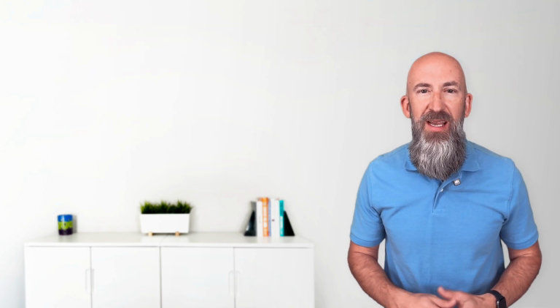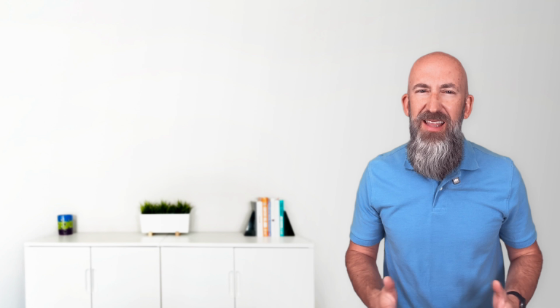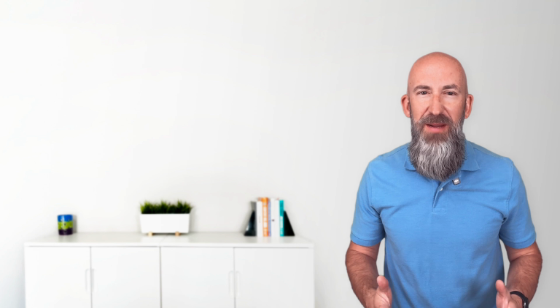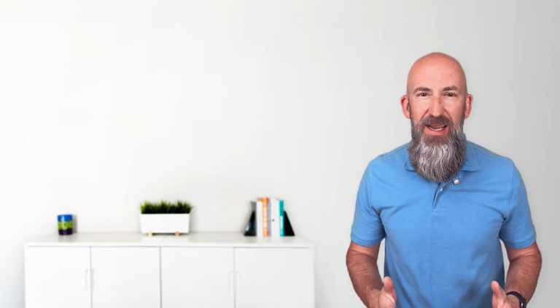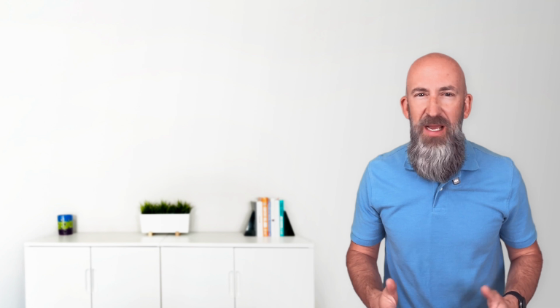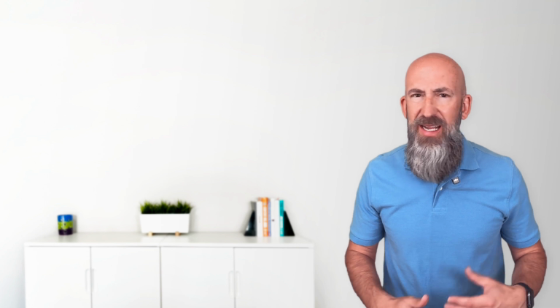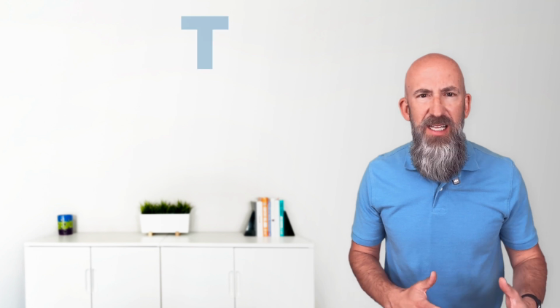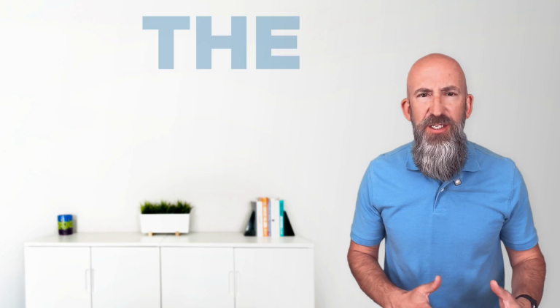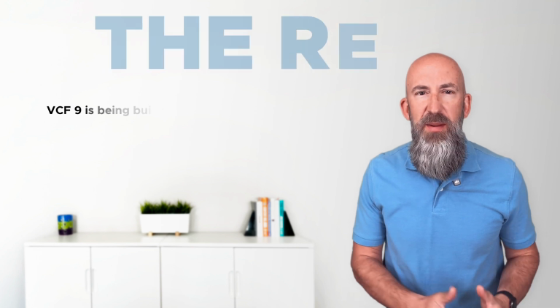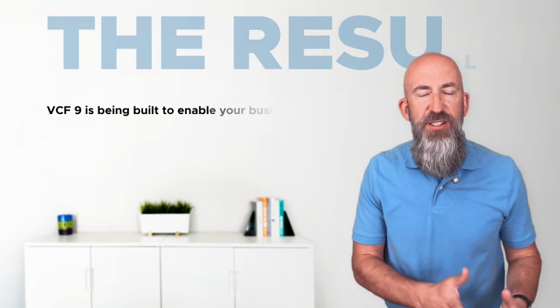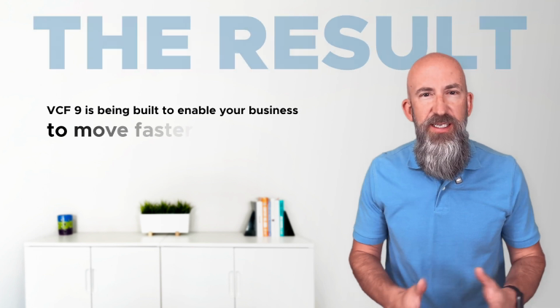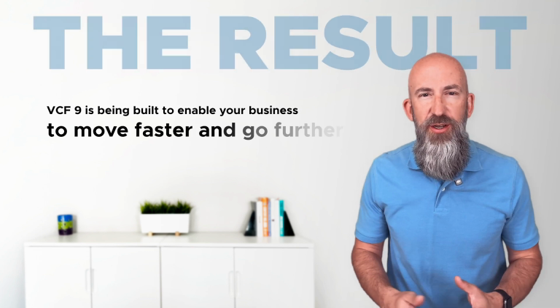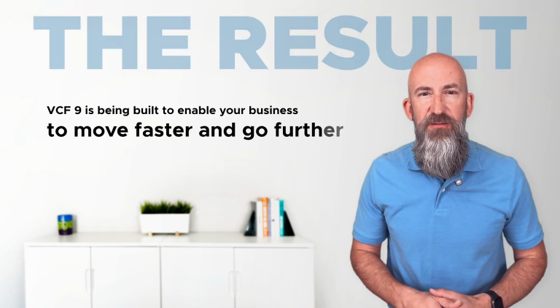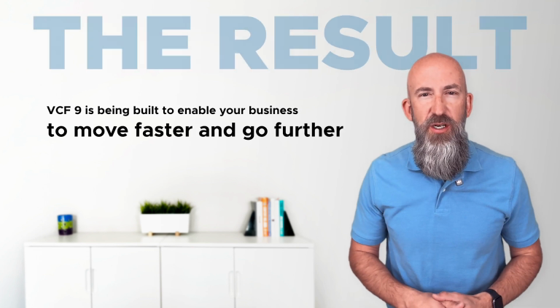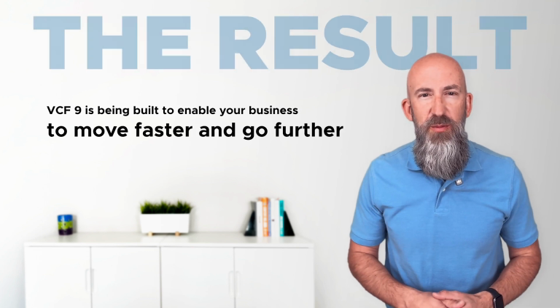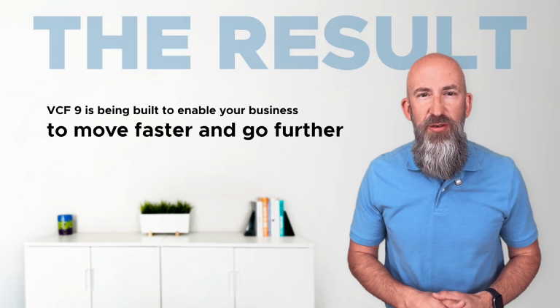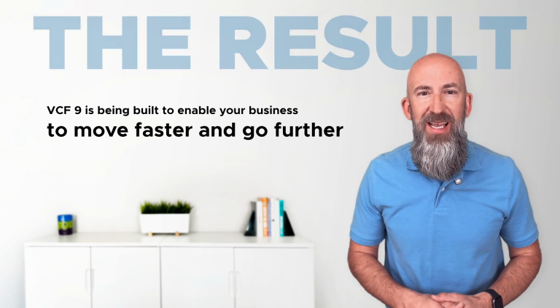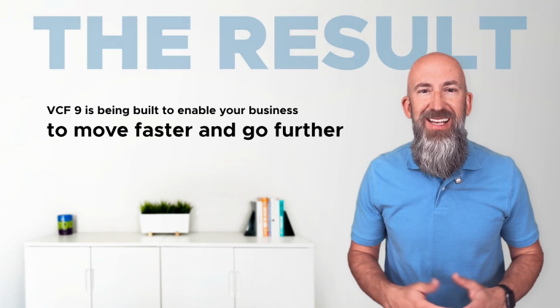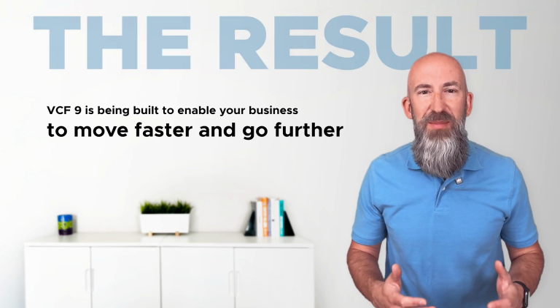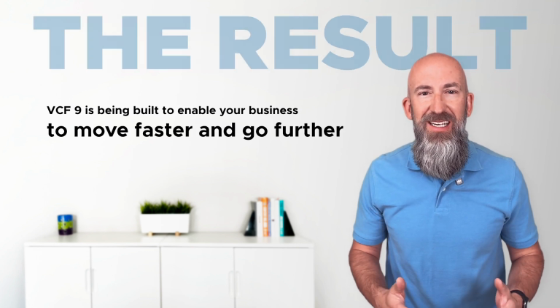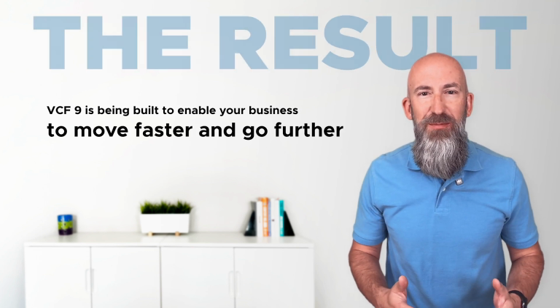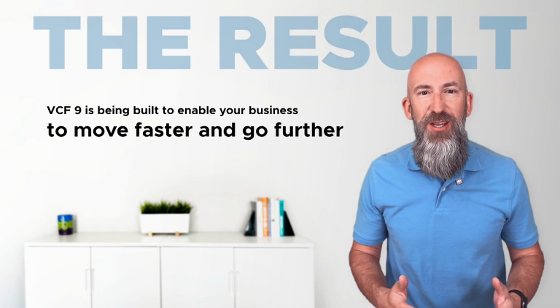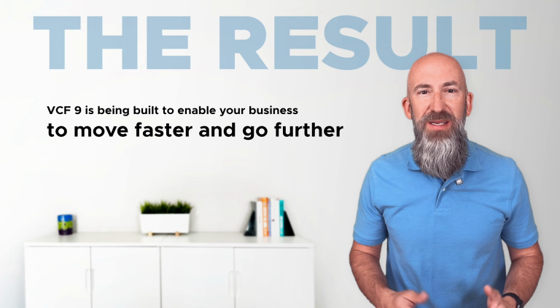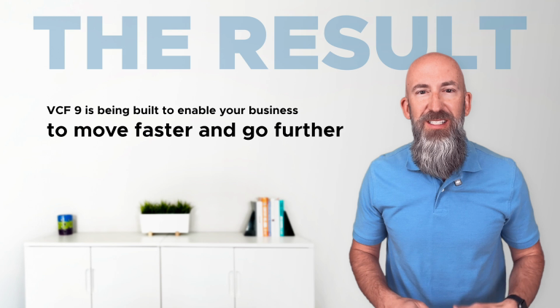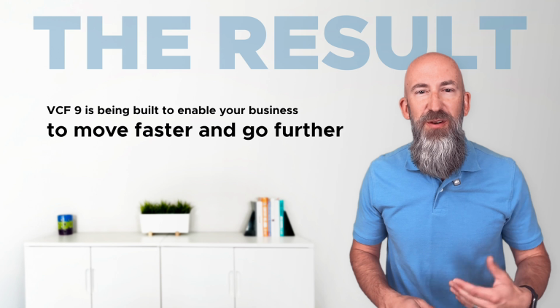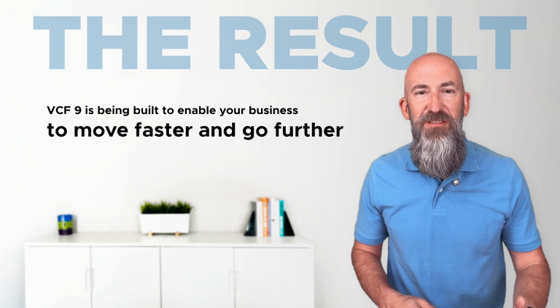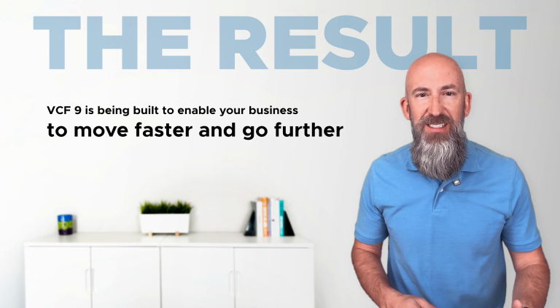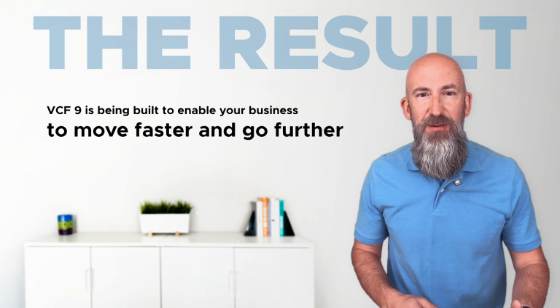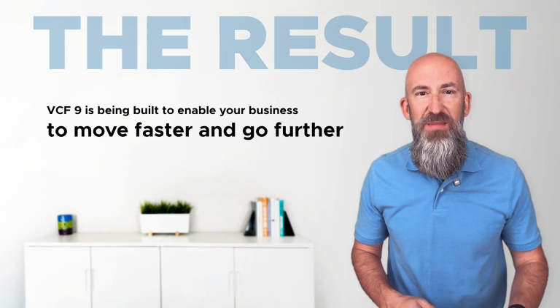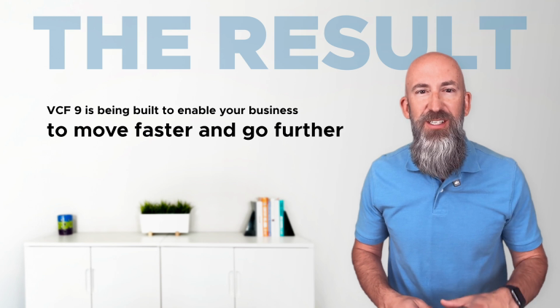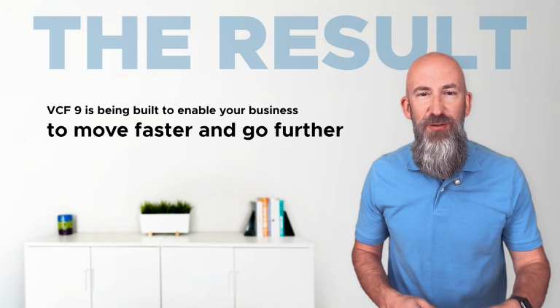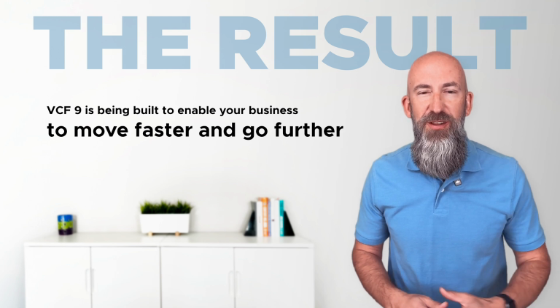Think about that. It's not just about changing your infrastructure approach — it's about enabling your business to move faster and to go further.